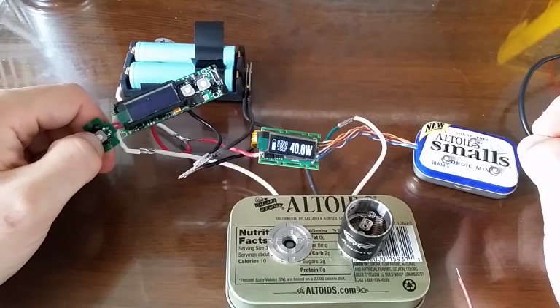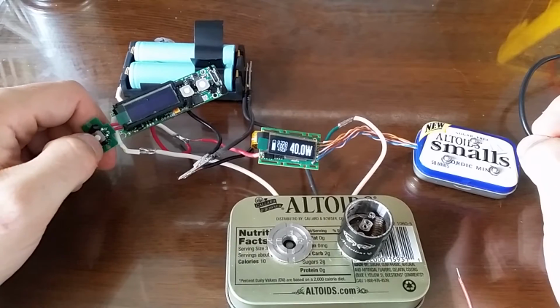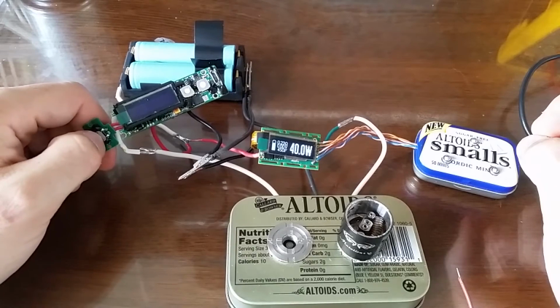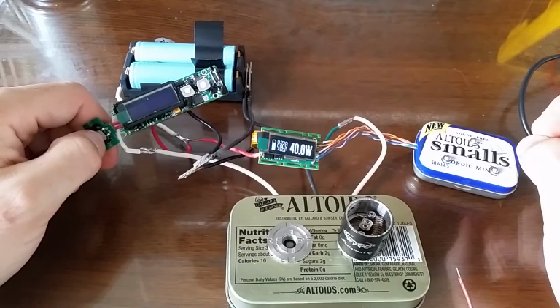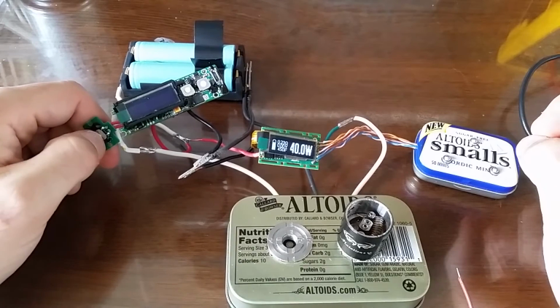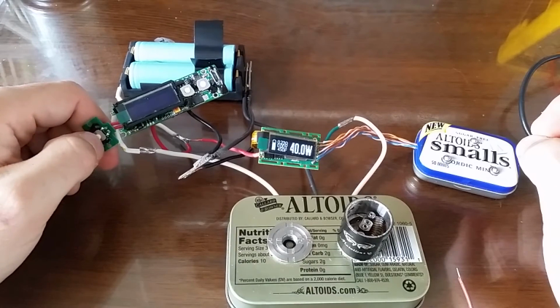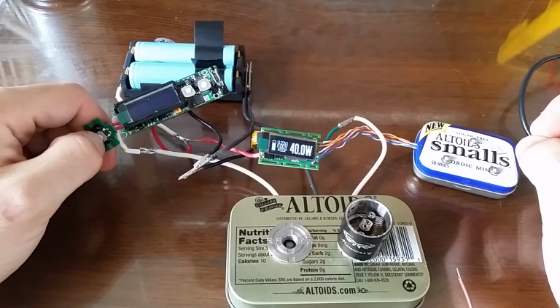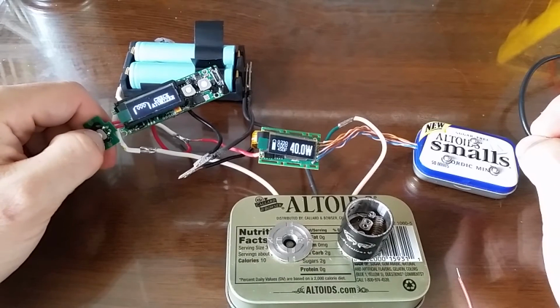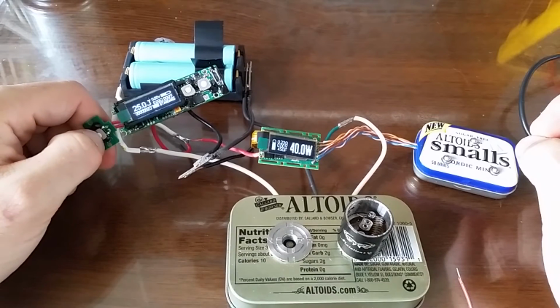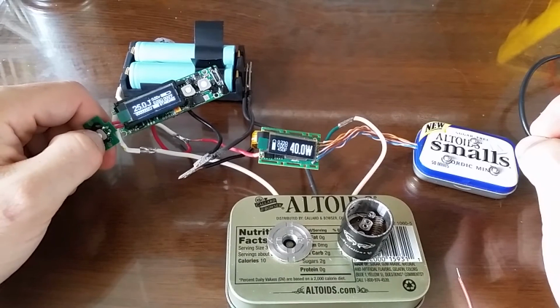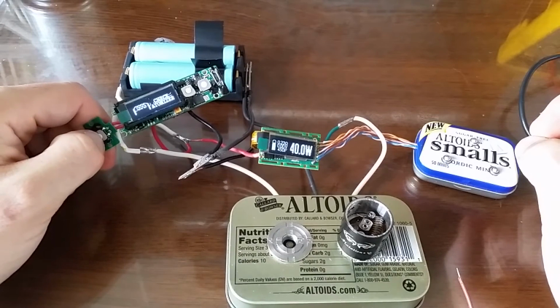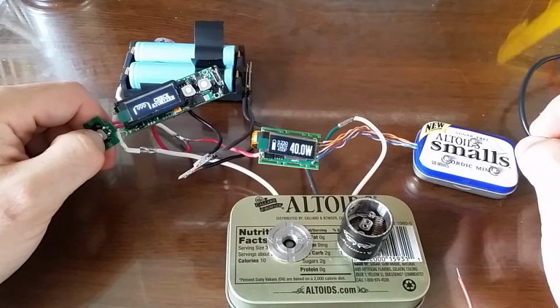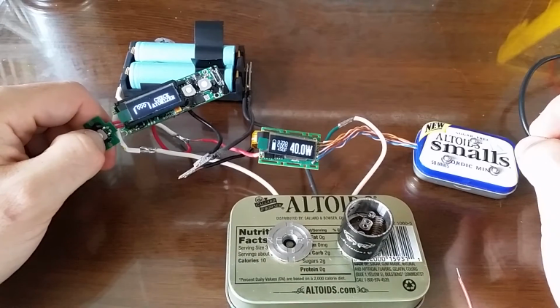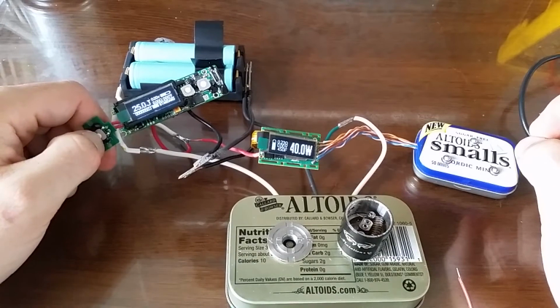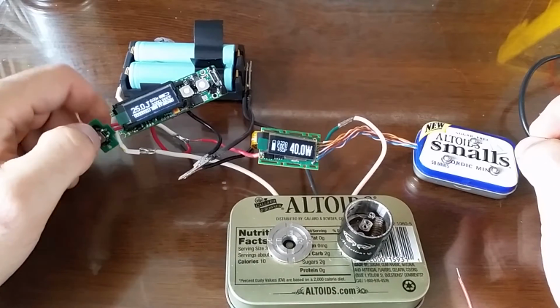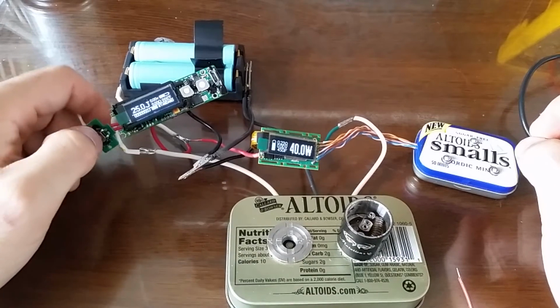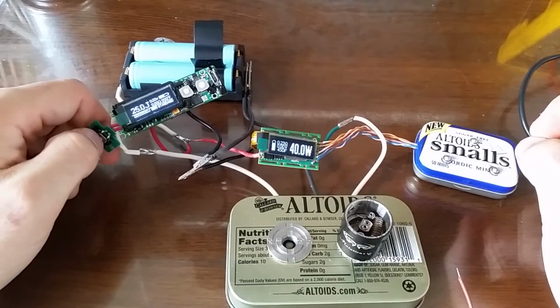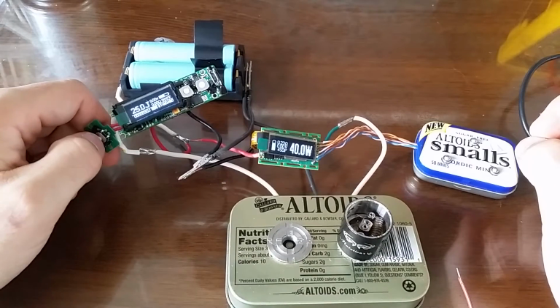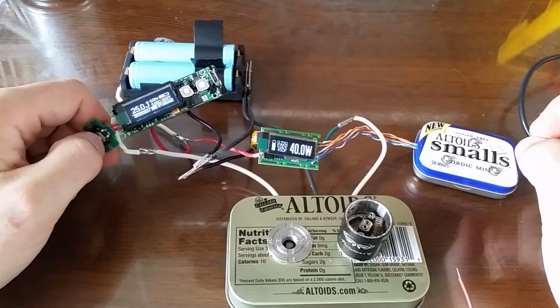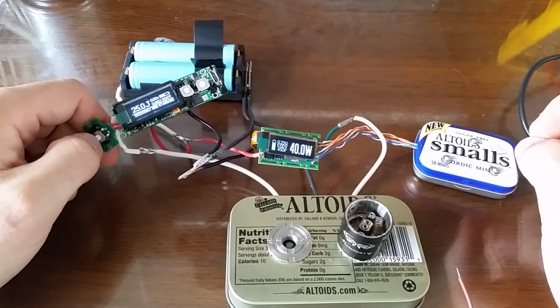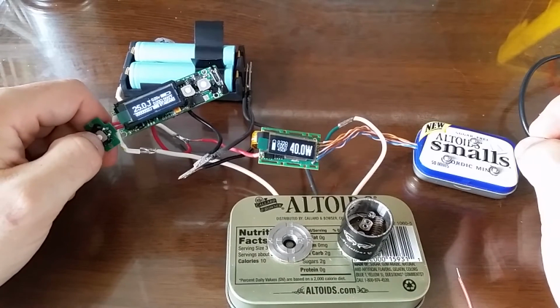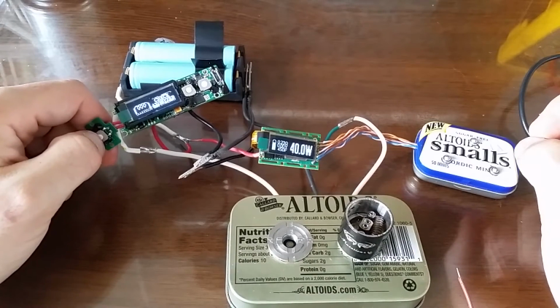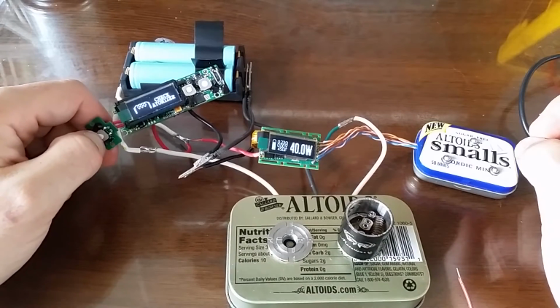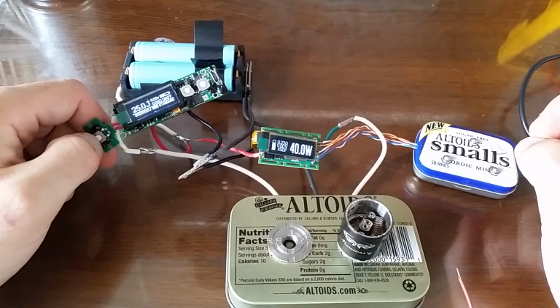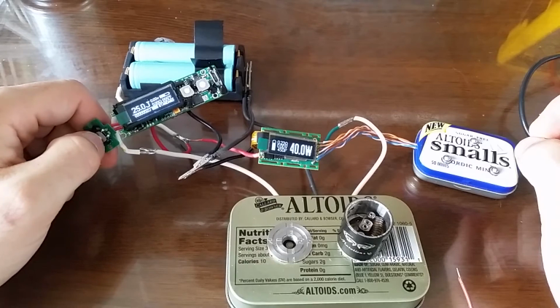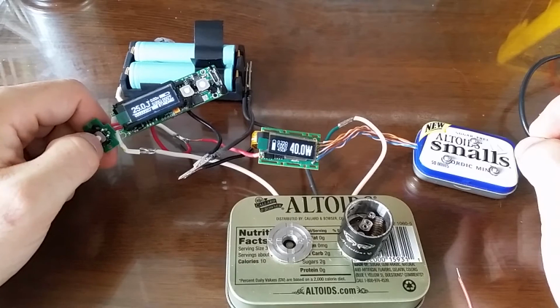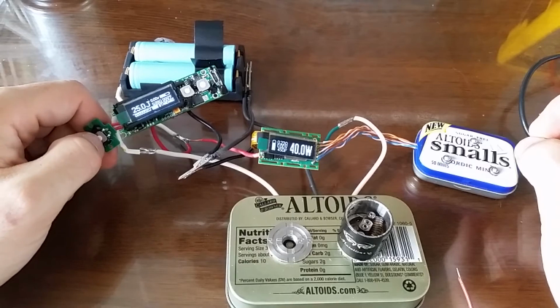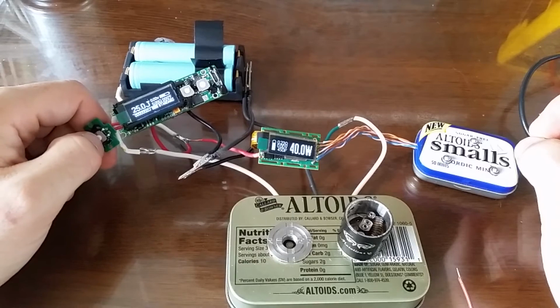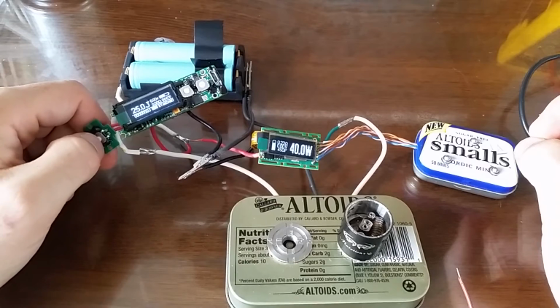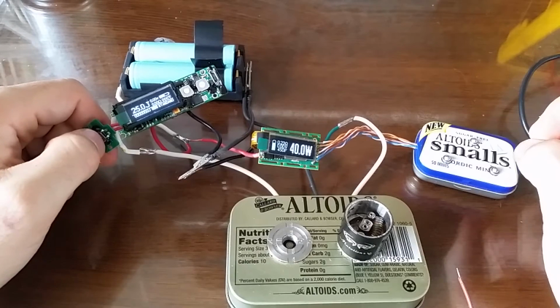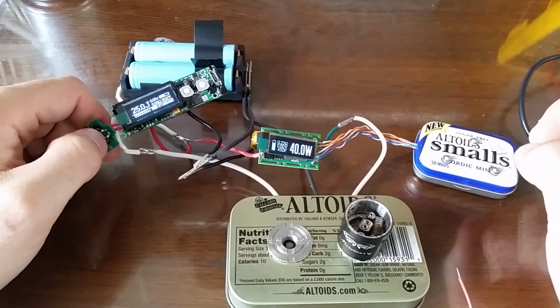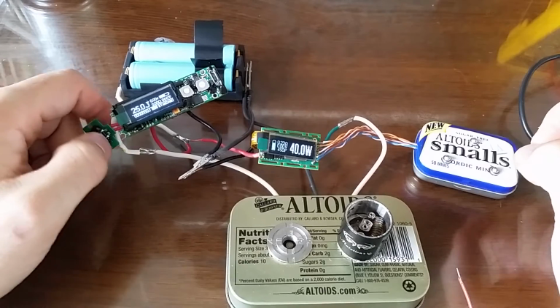But is it better electrically? Well, we're going to find out.